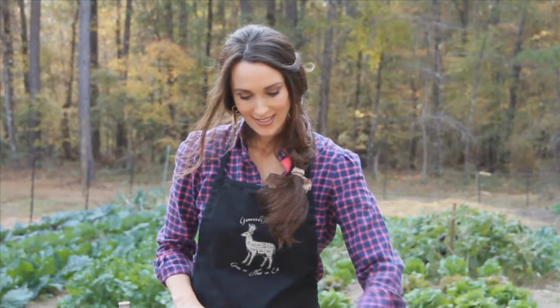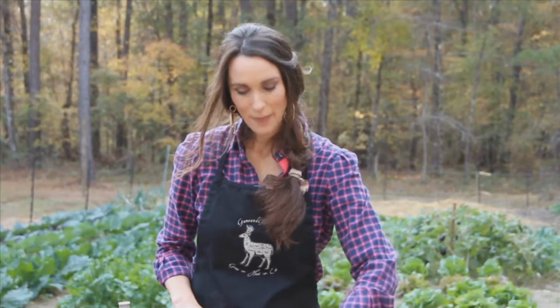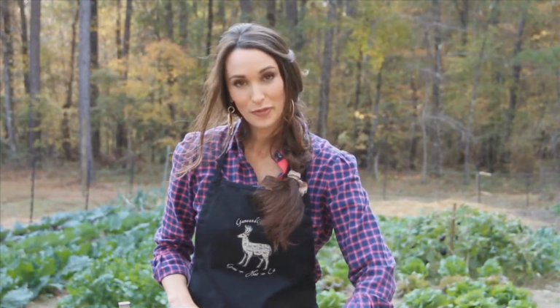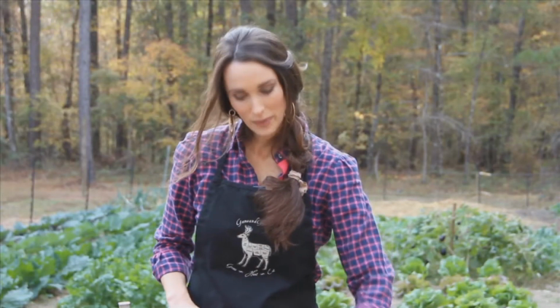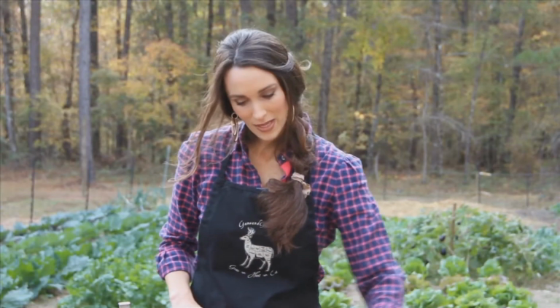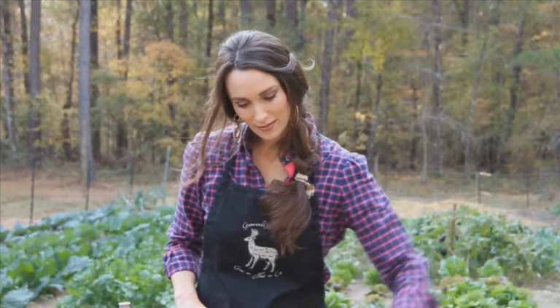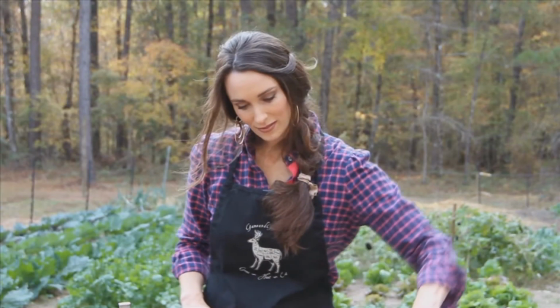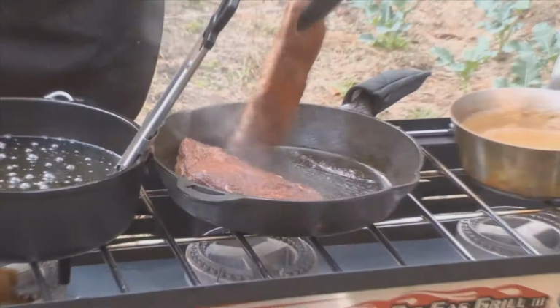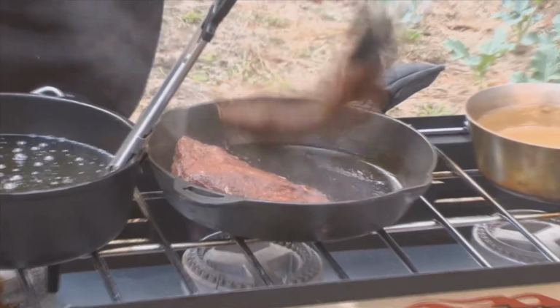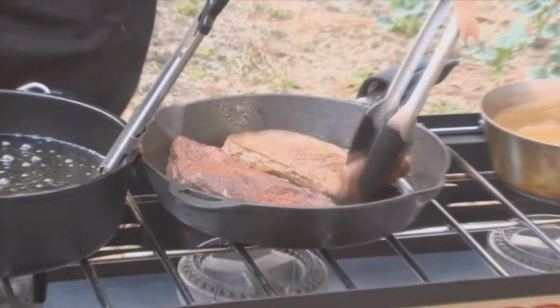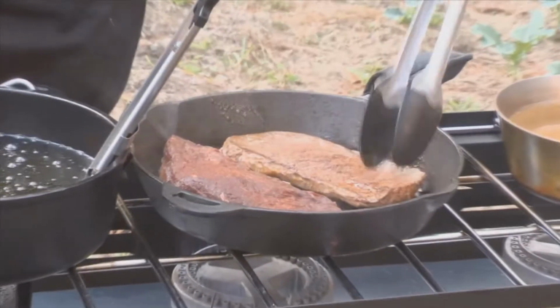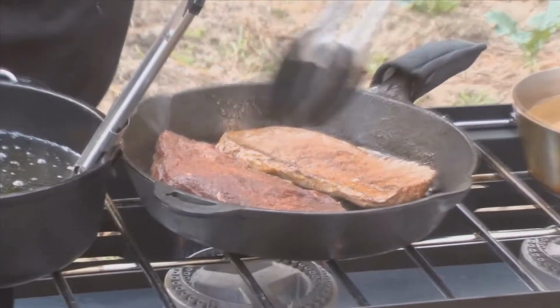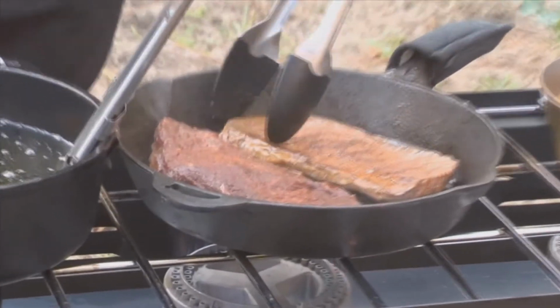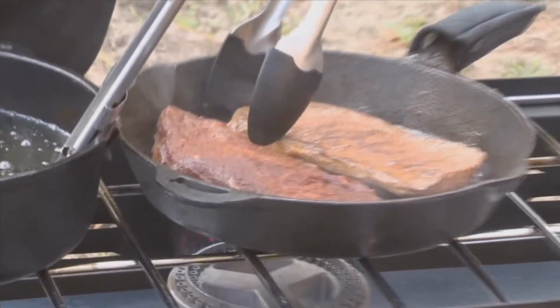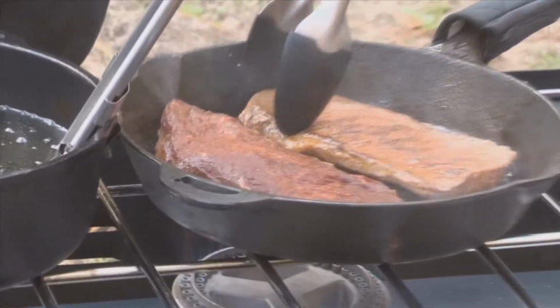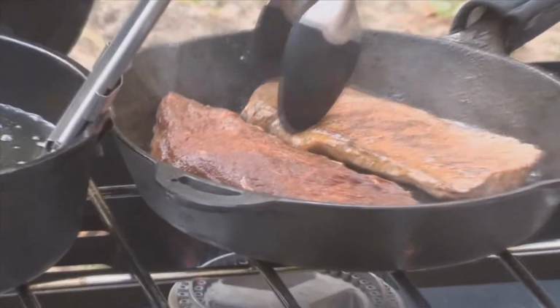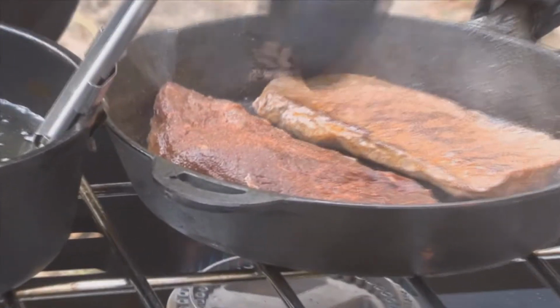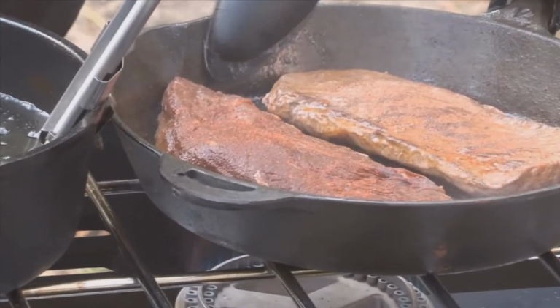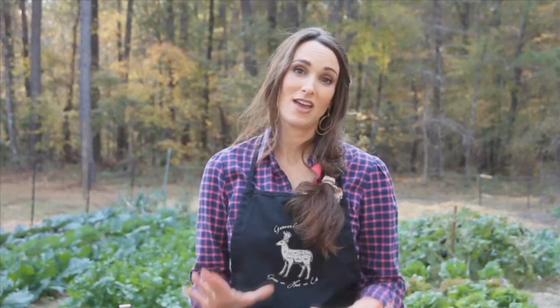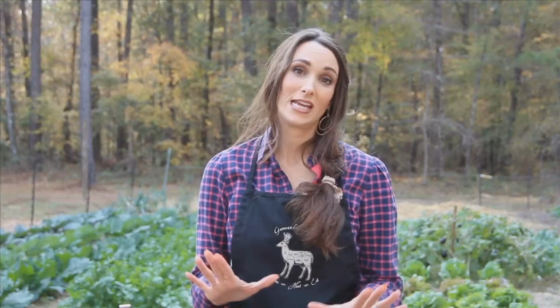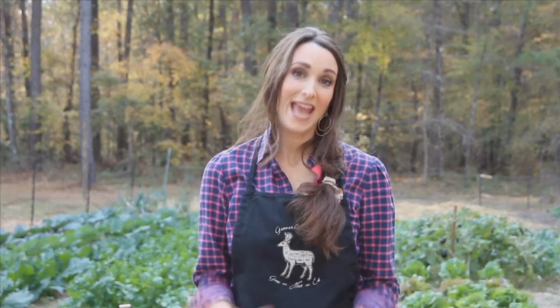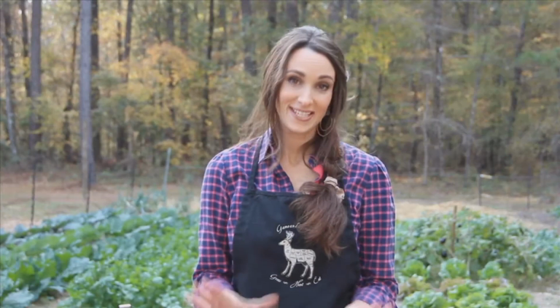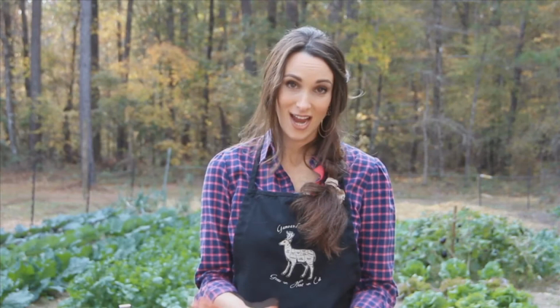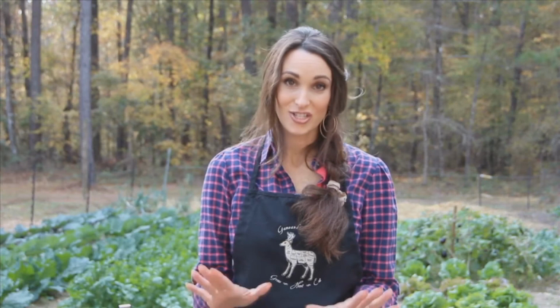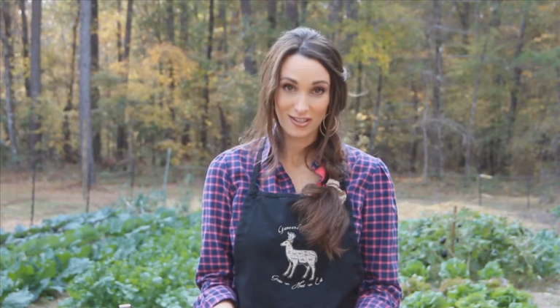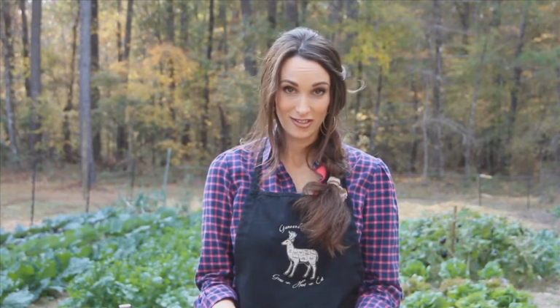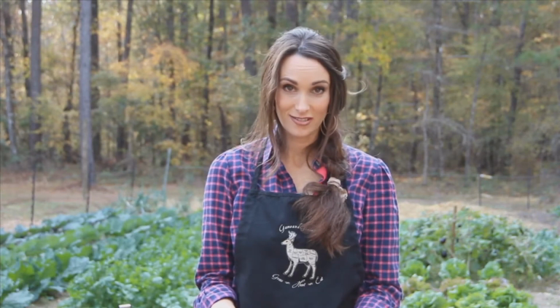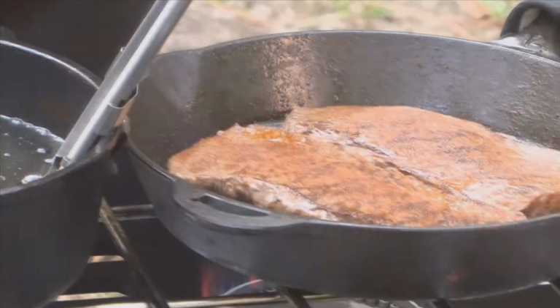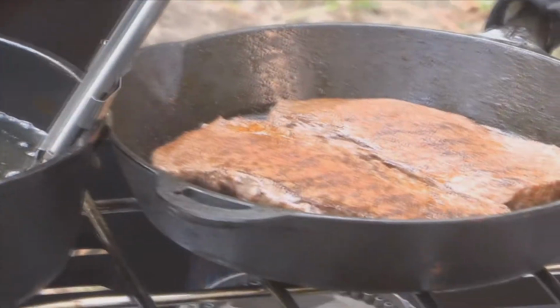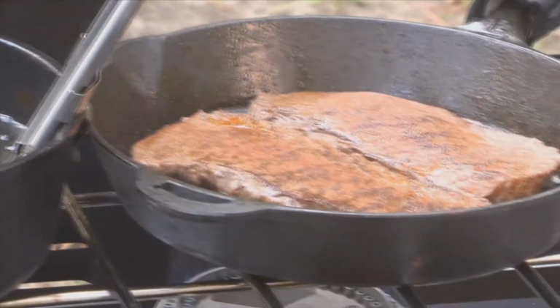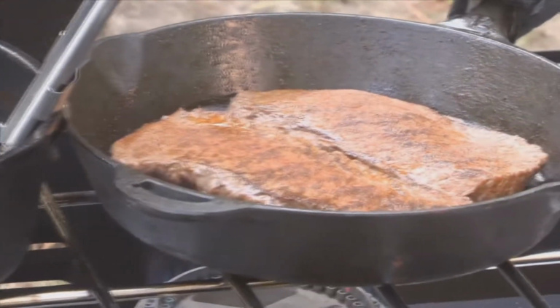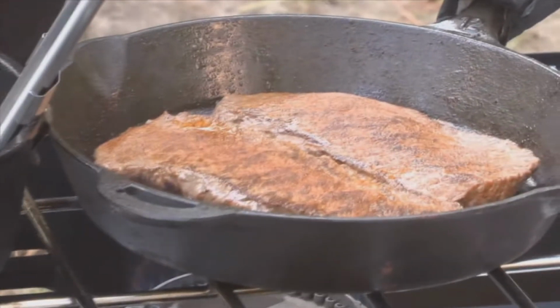Time to flip the meat. Nothing sears meat like a cast iron skillet — you have to have one.